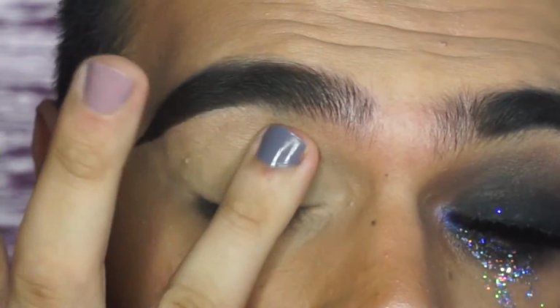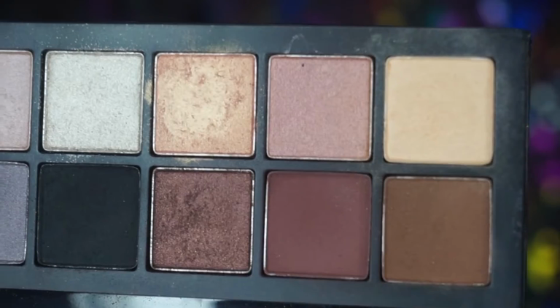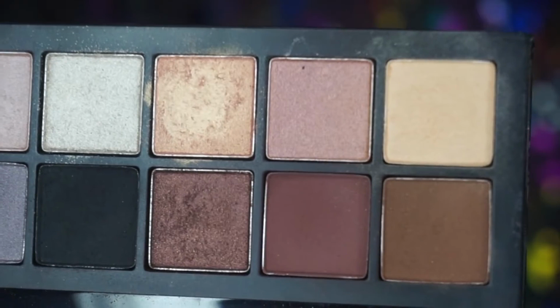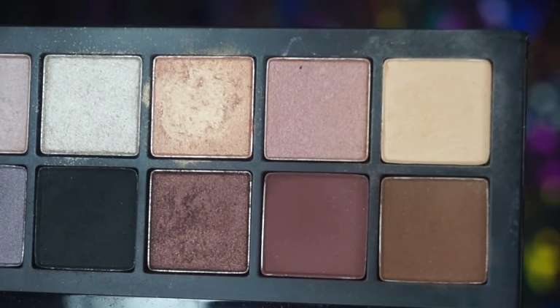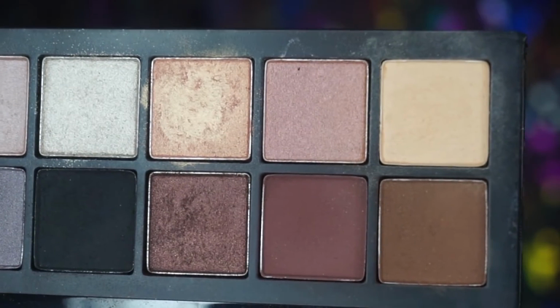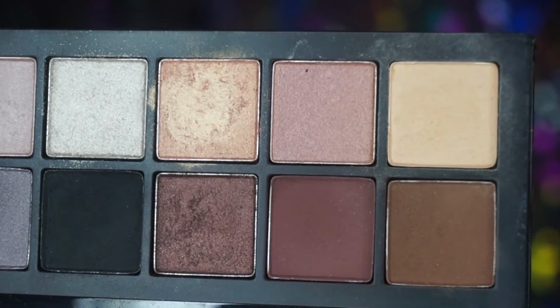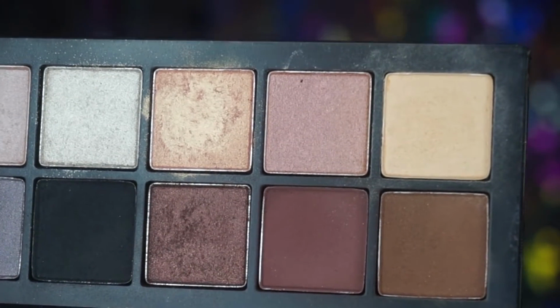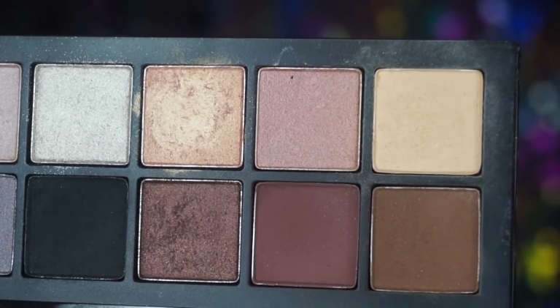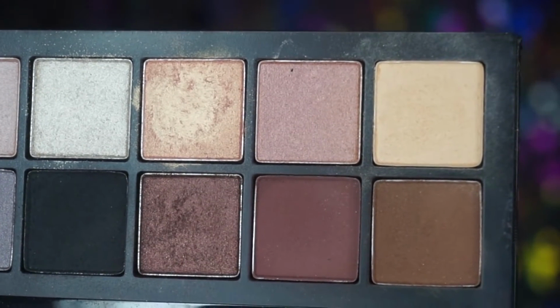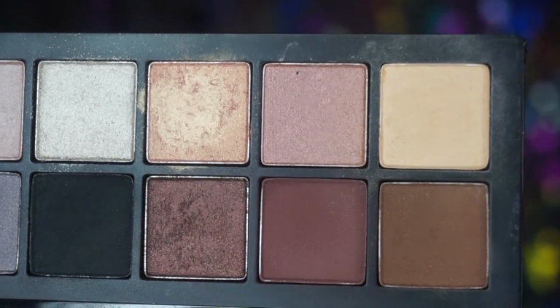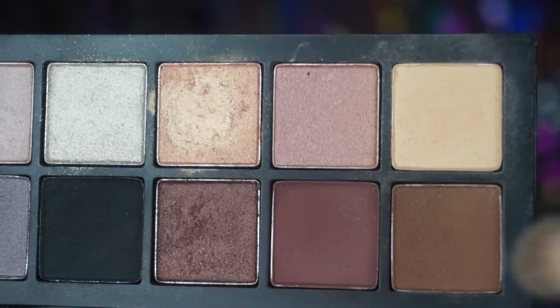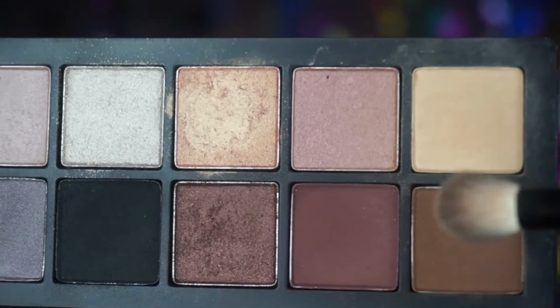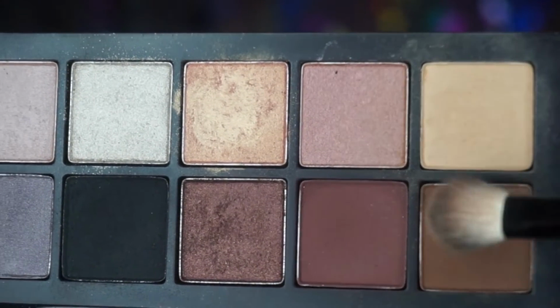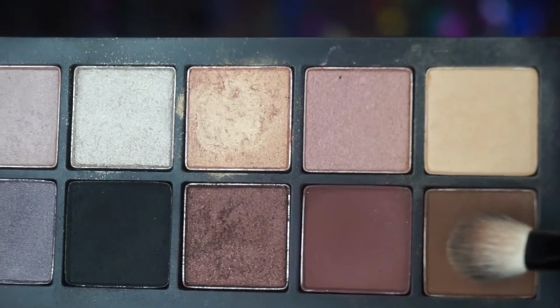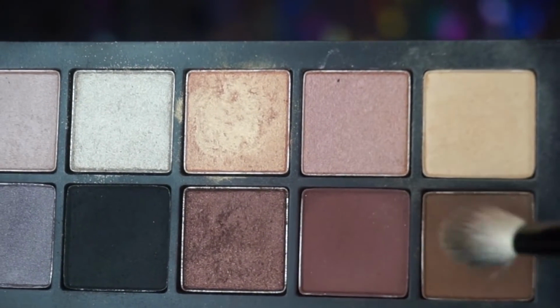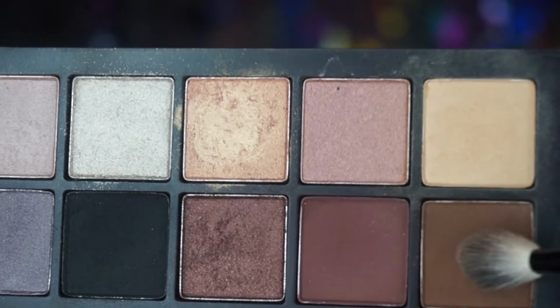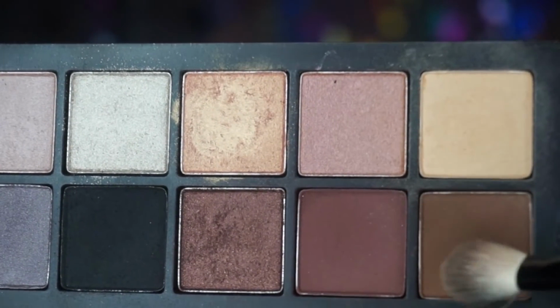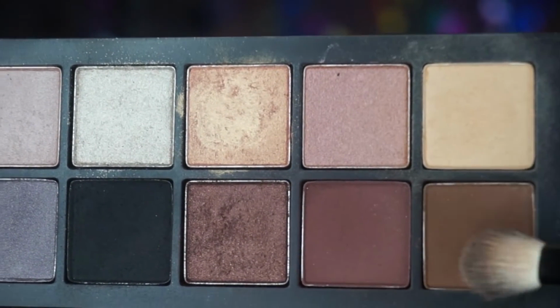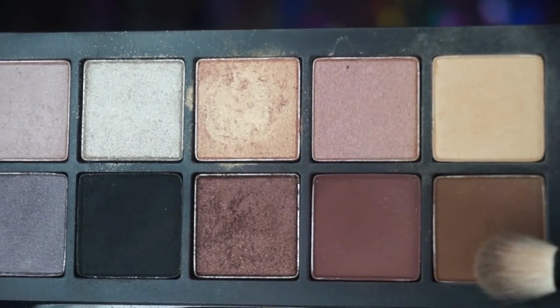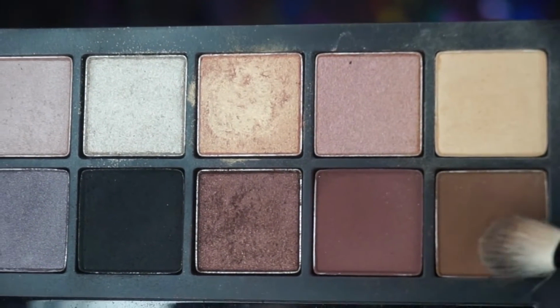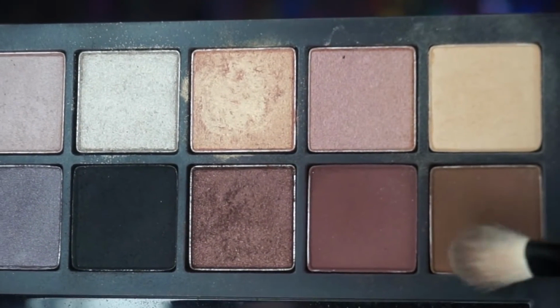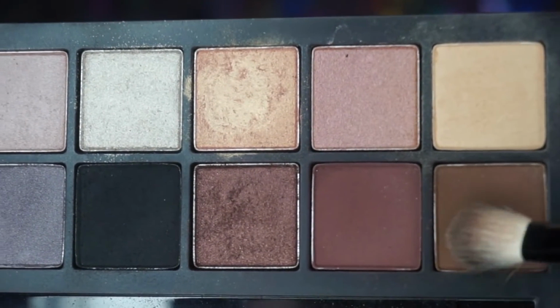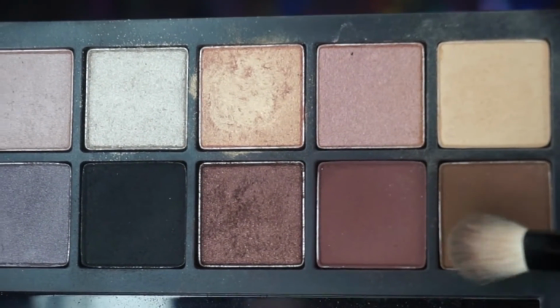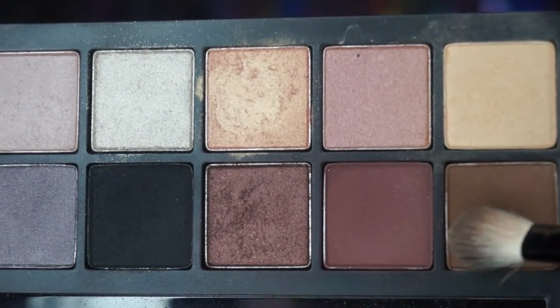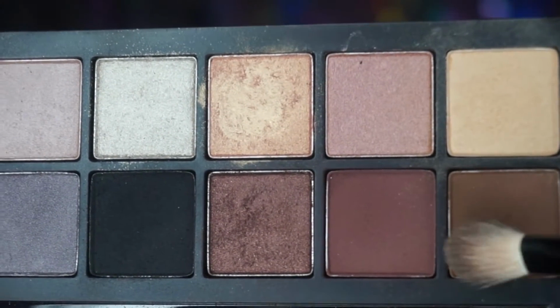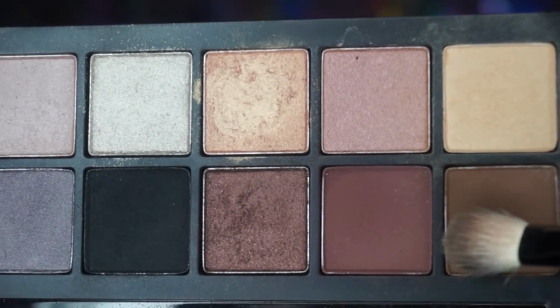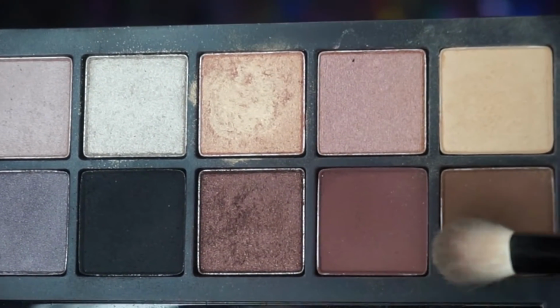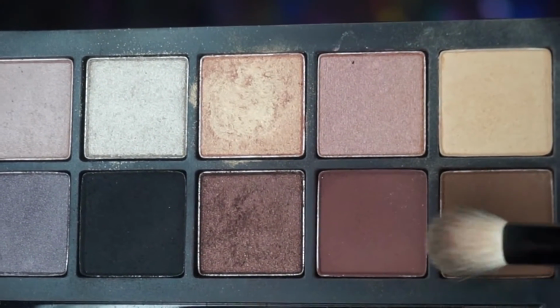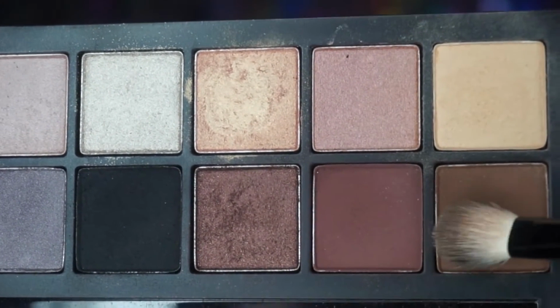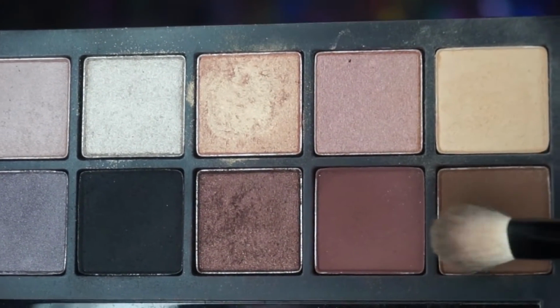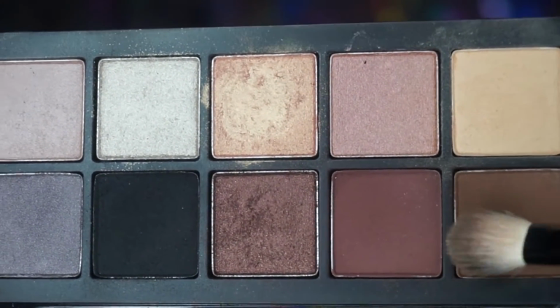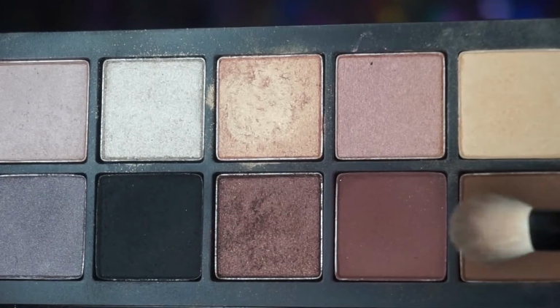From my Smashbox Double Exposure palette, I'll be using the color Espresso and I'm gonna put this one all around my crease.